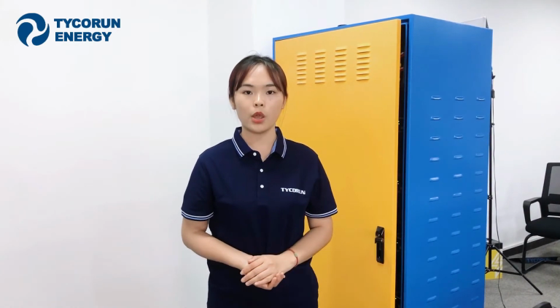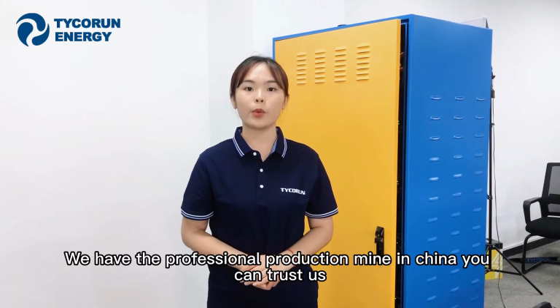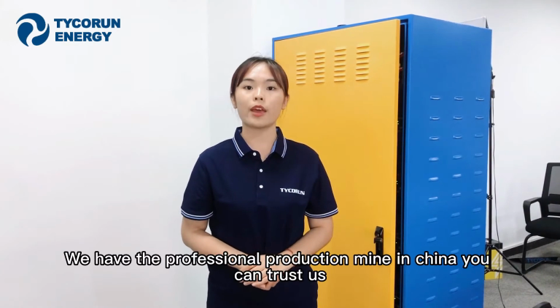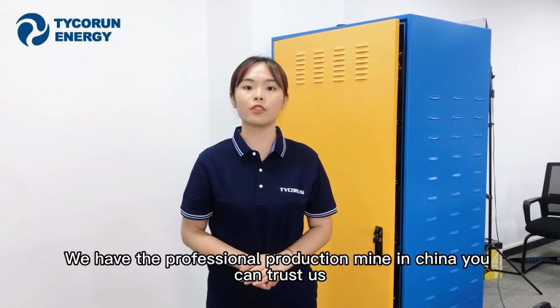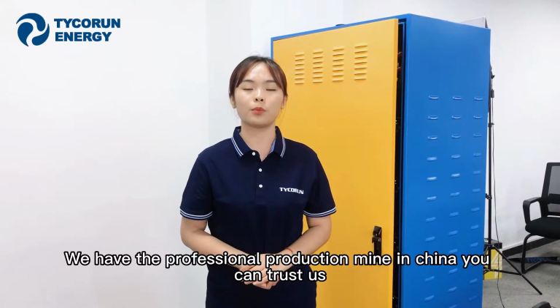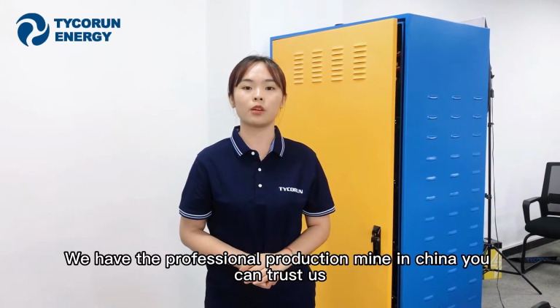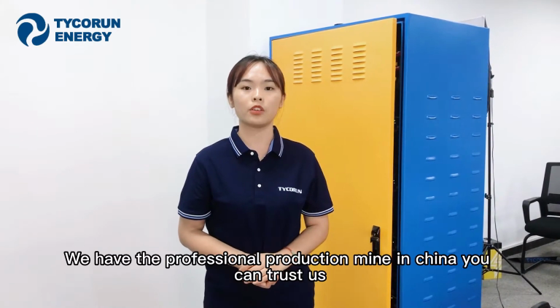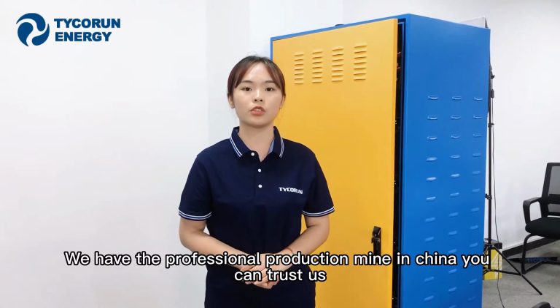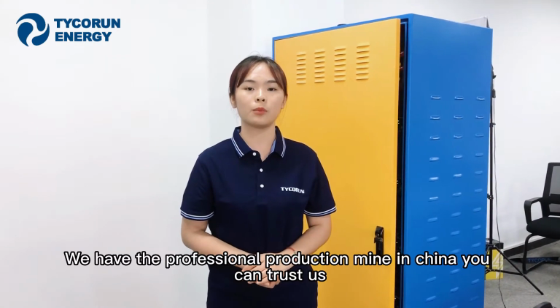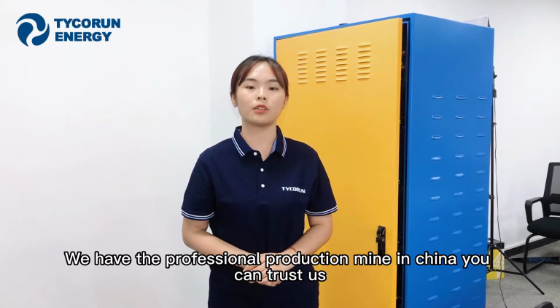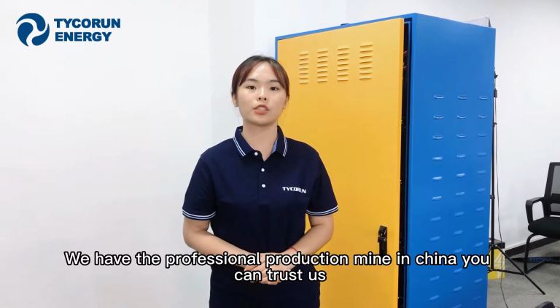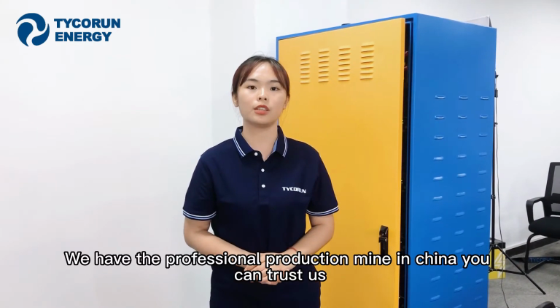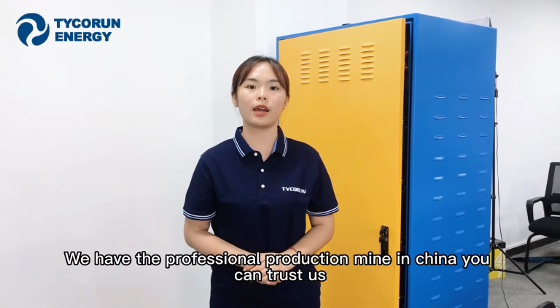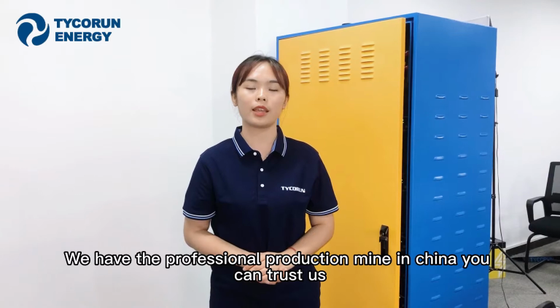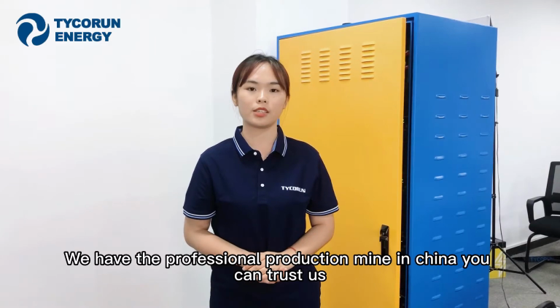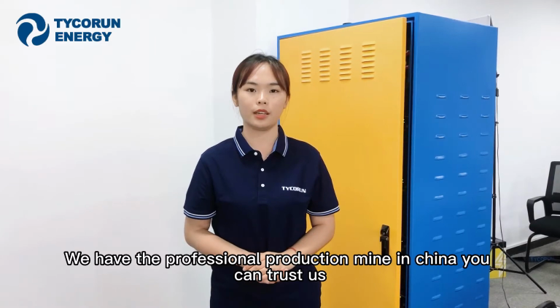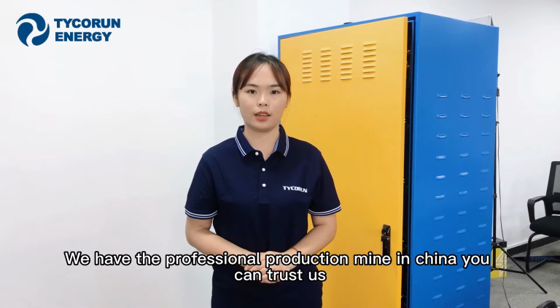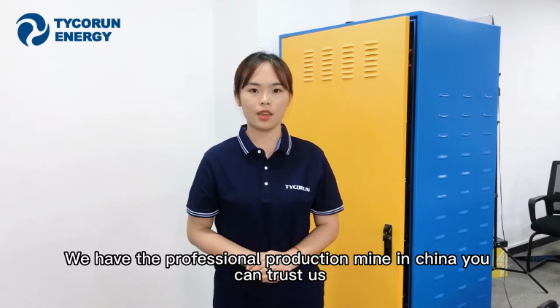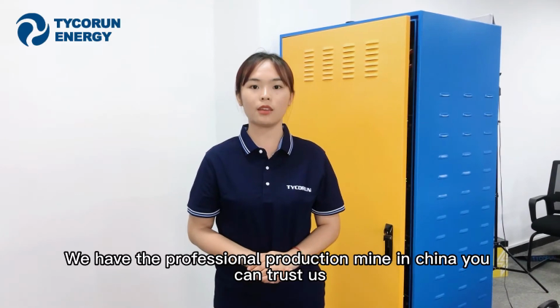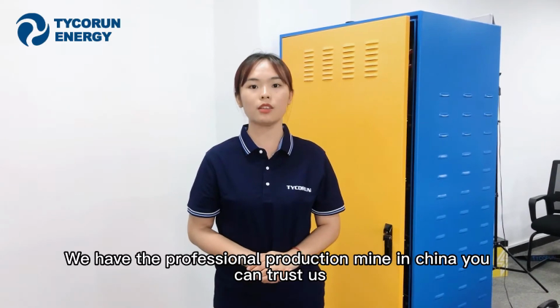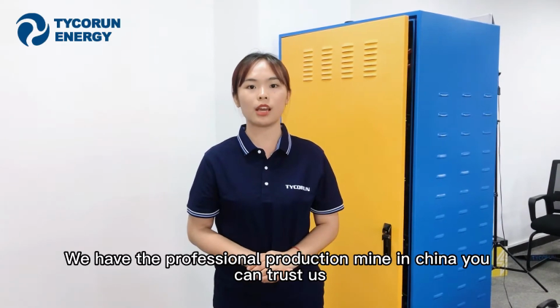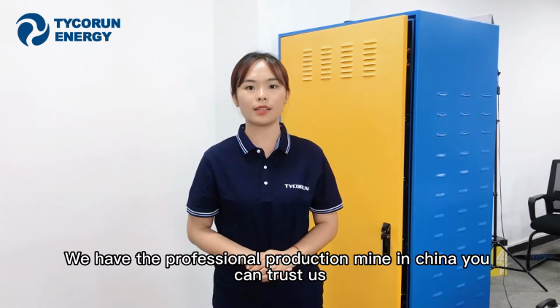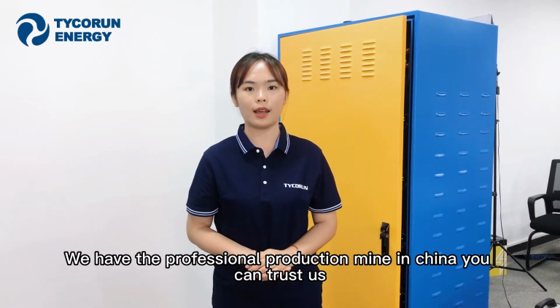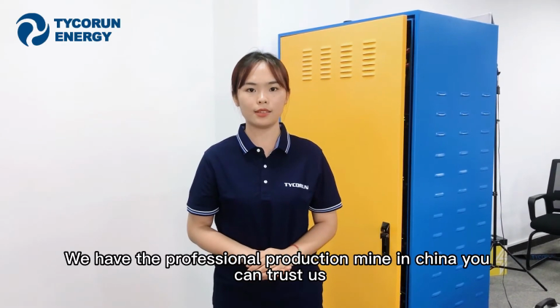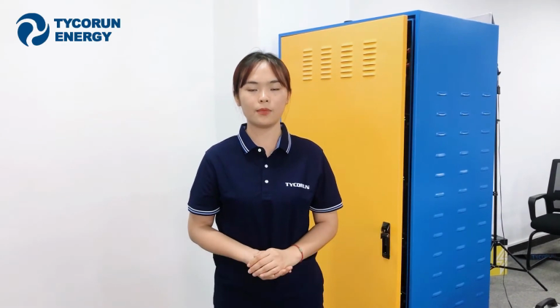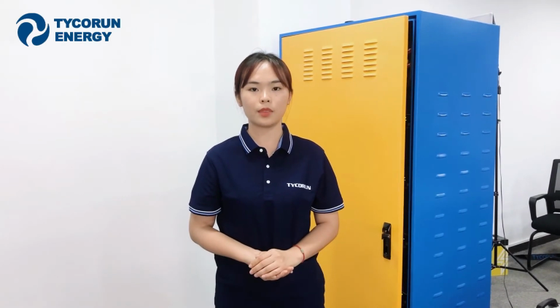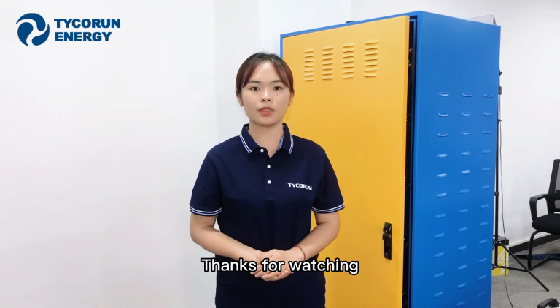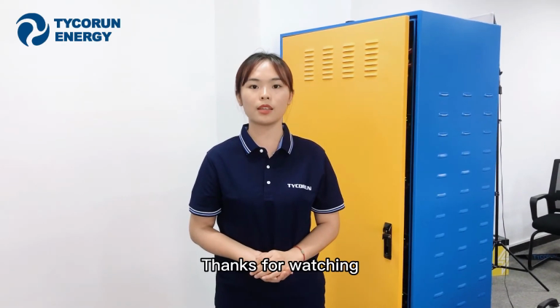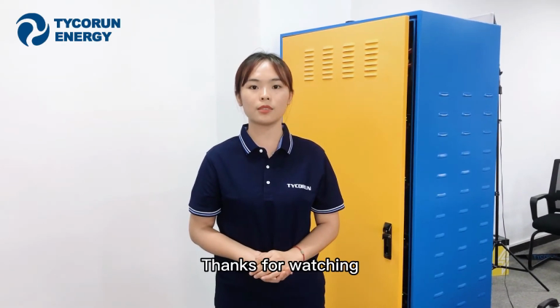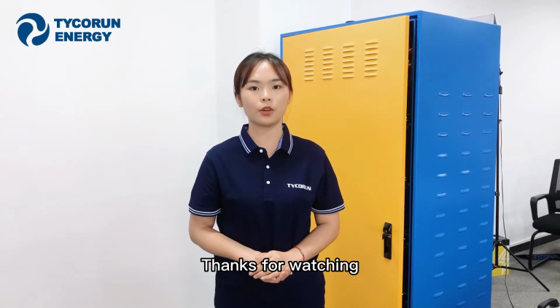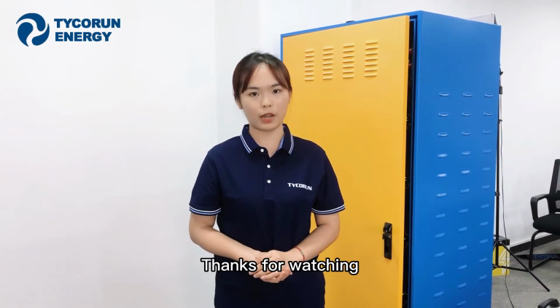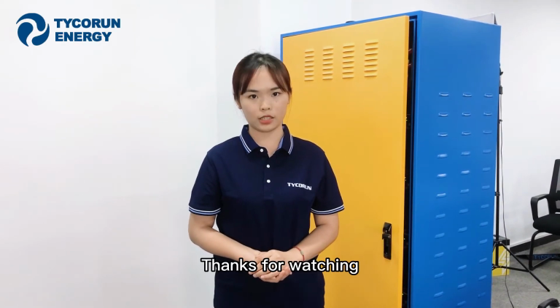We have a professional production line in China. You can trust us. Thanks for watching.